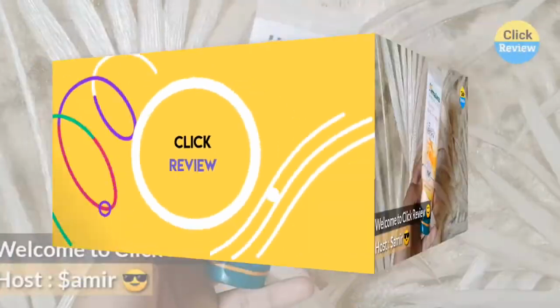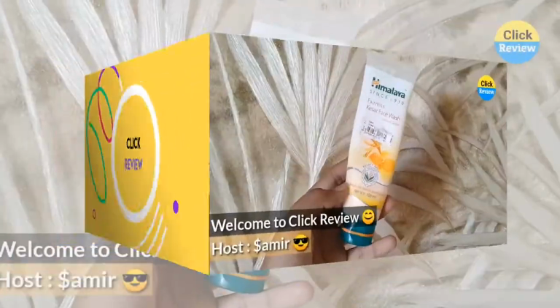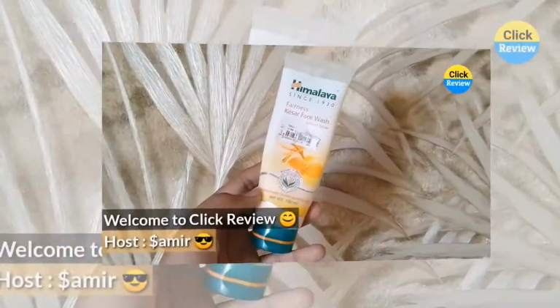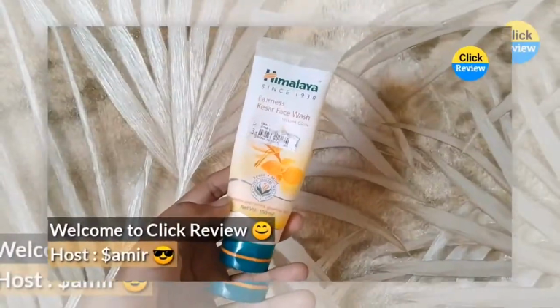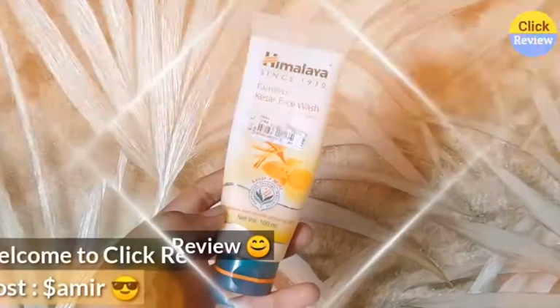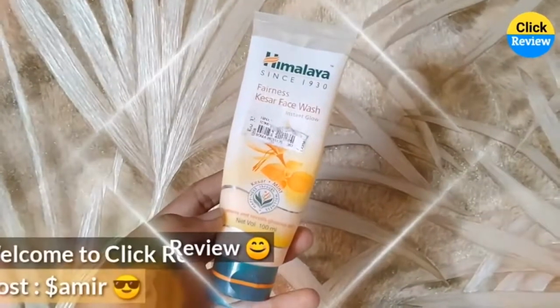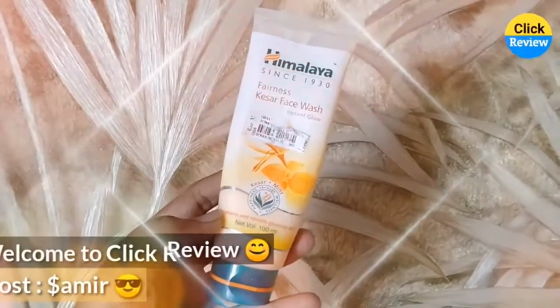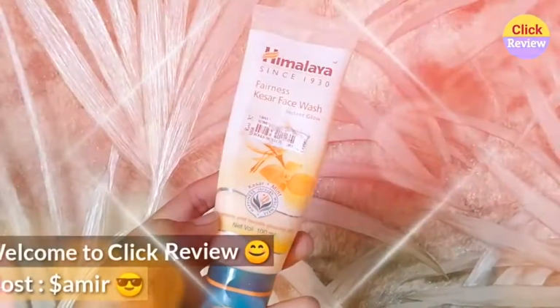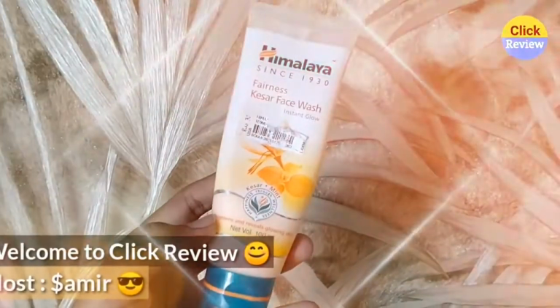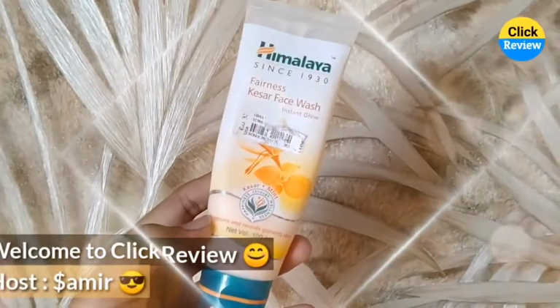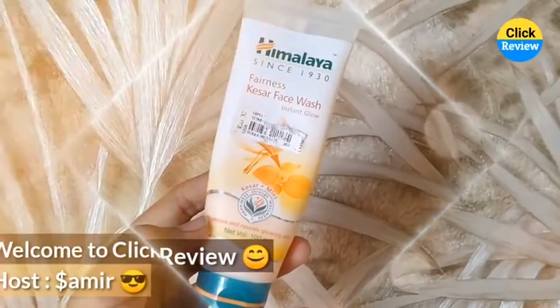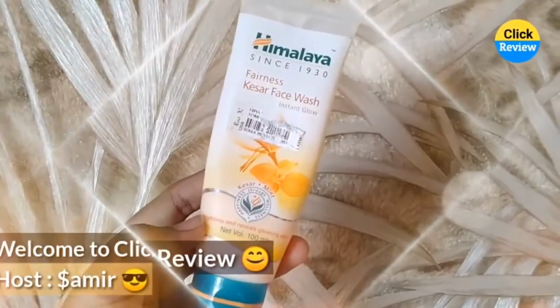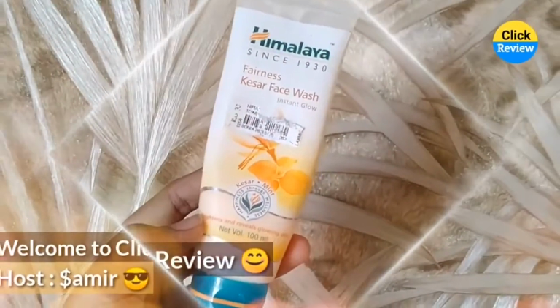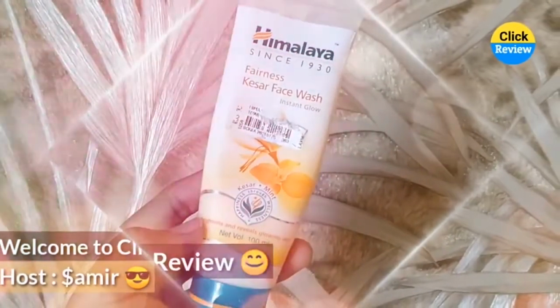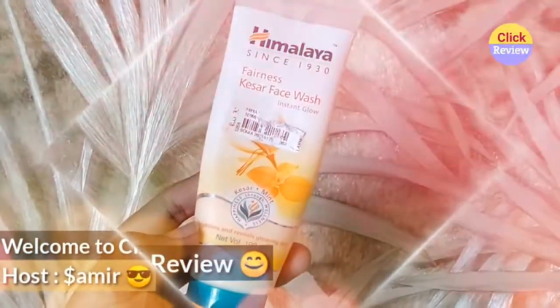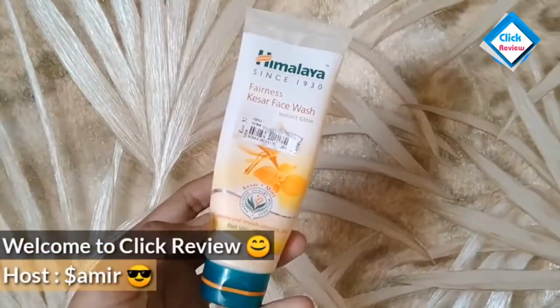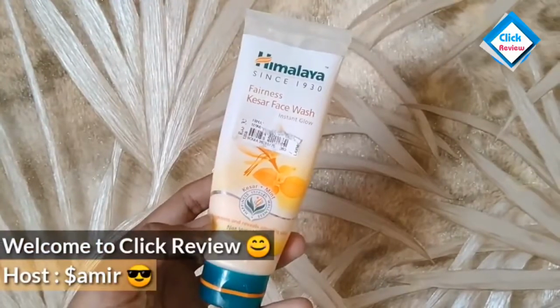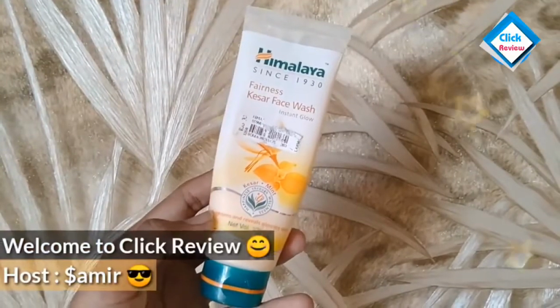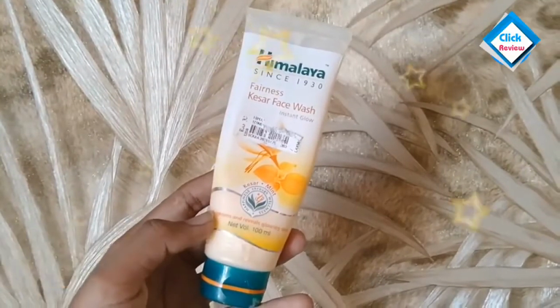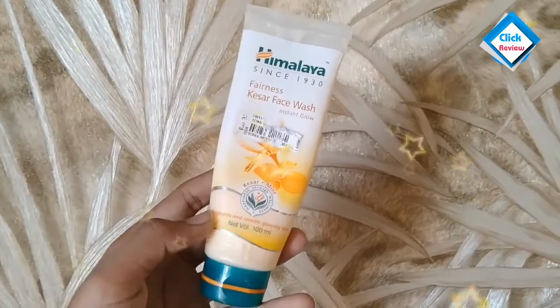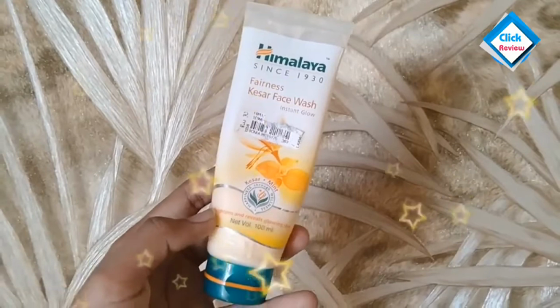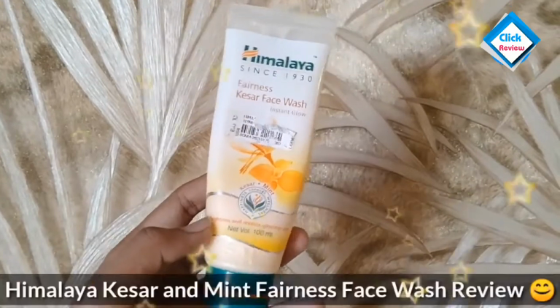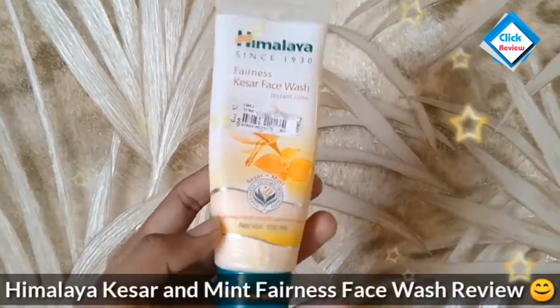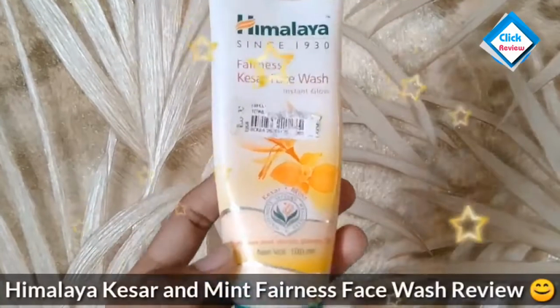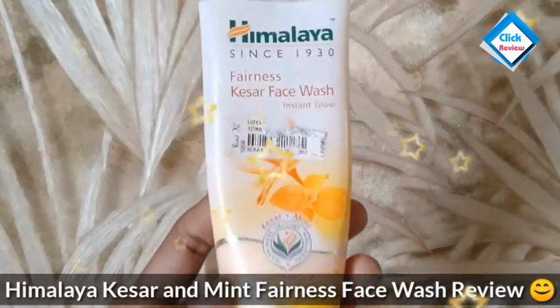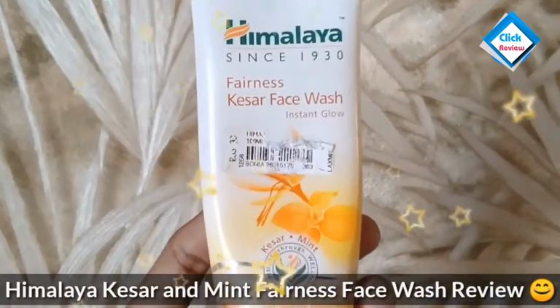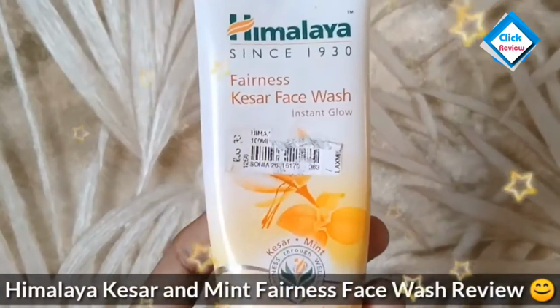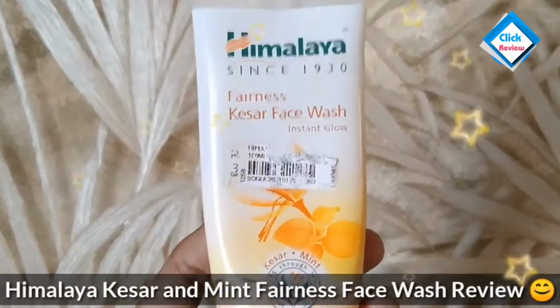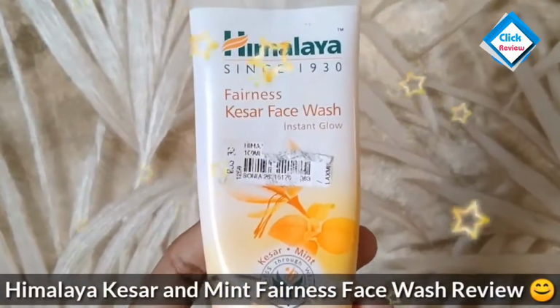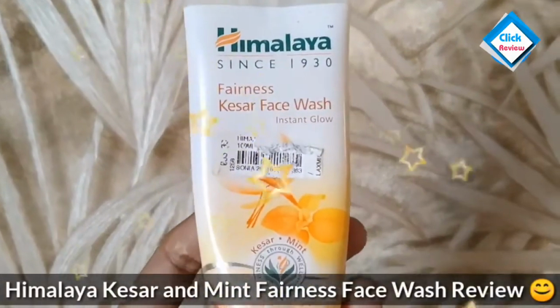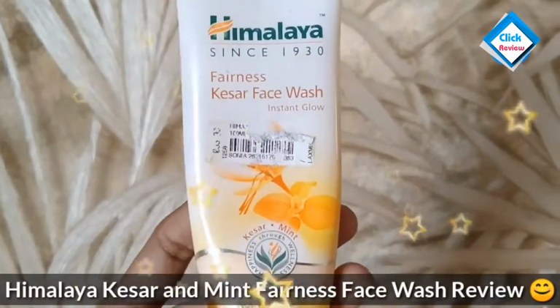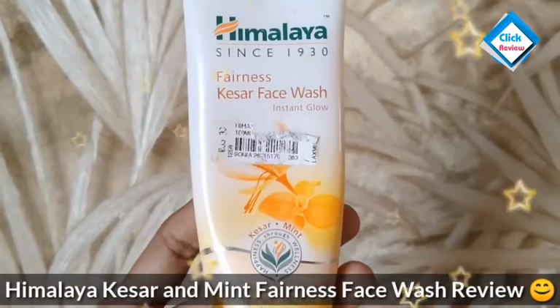Hi friends, how are you all? In today's video, we will review, as you can see, Himalaya Fairness Face Wash.